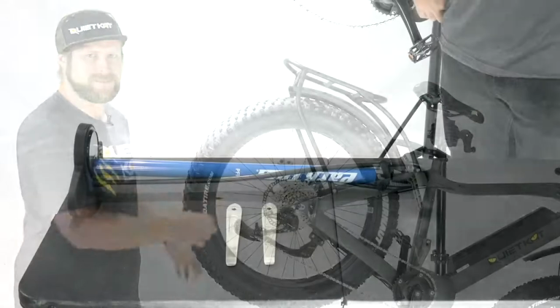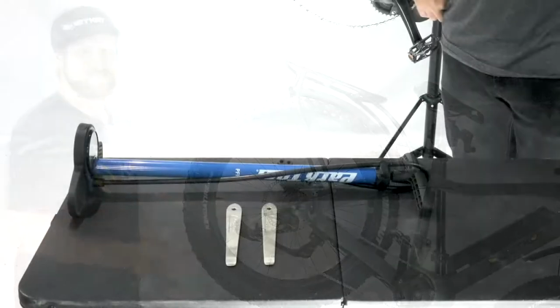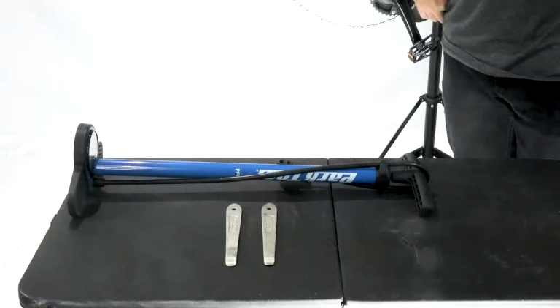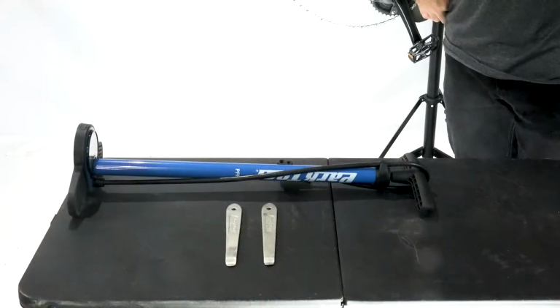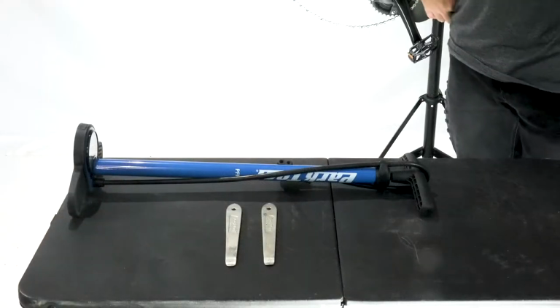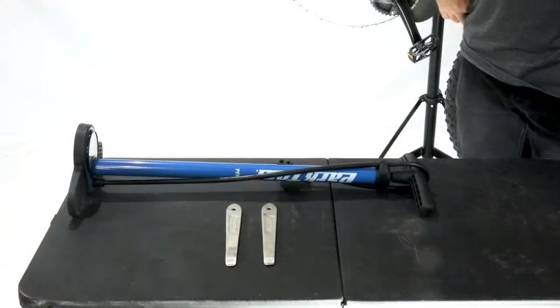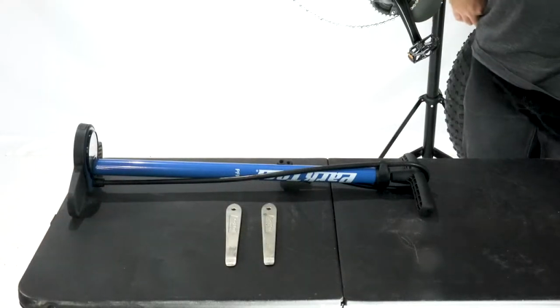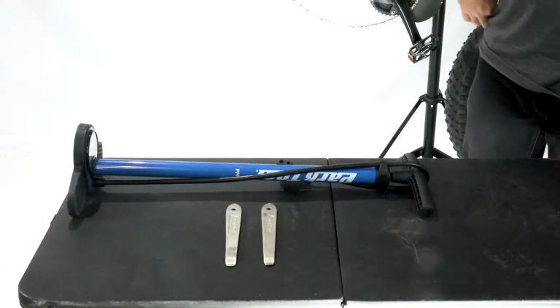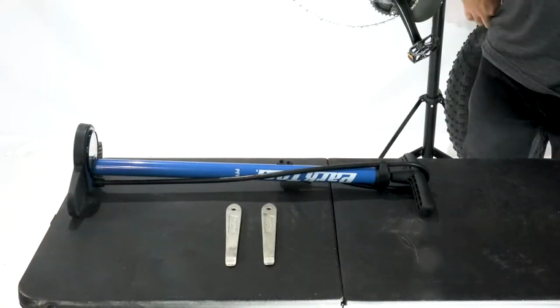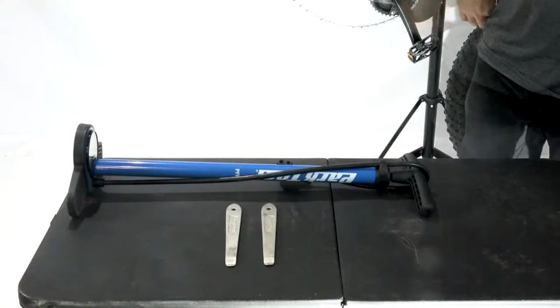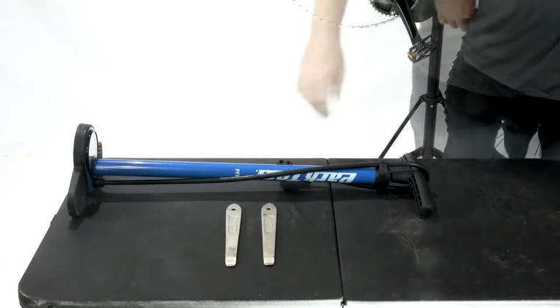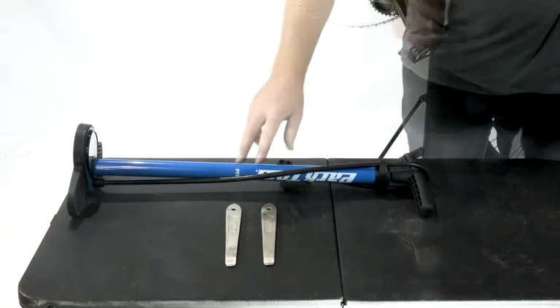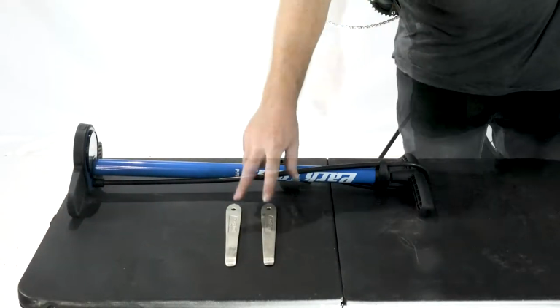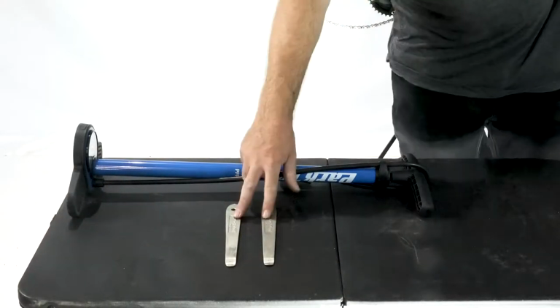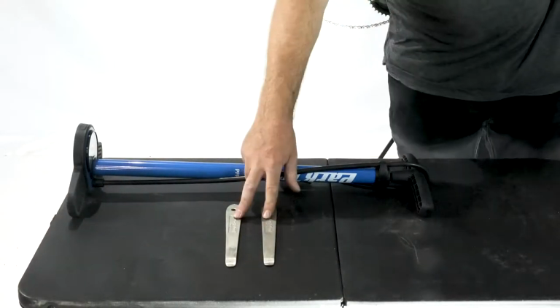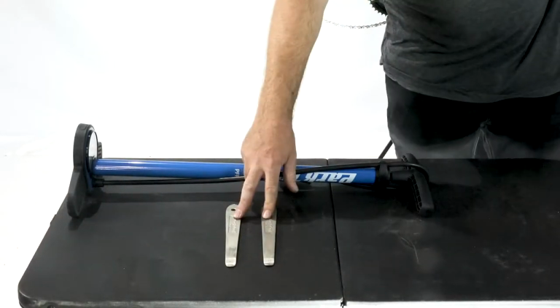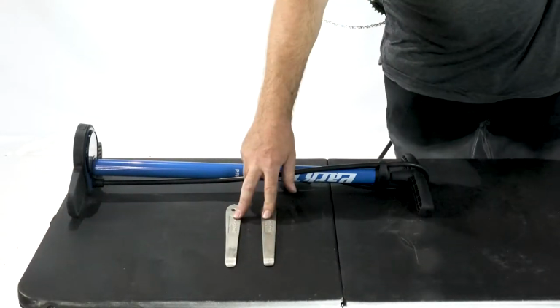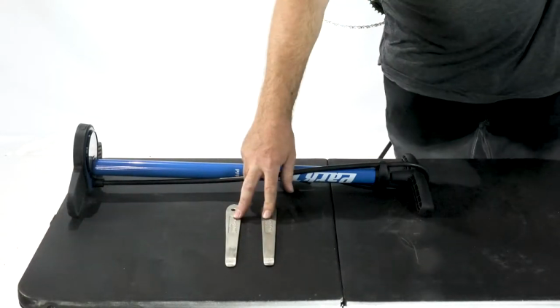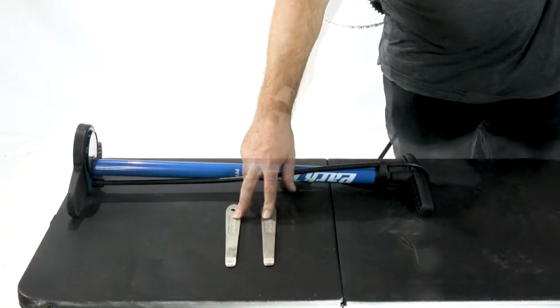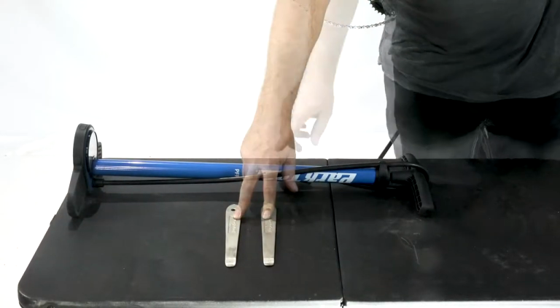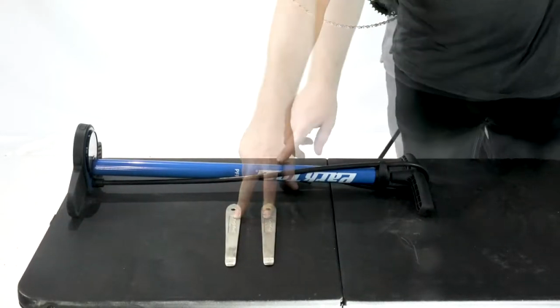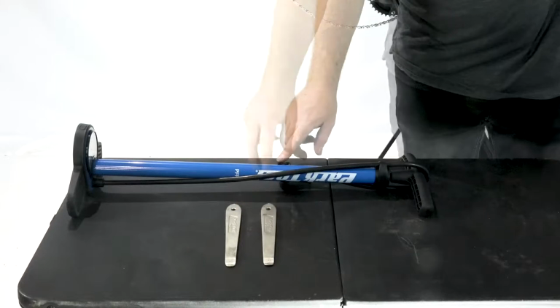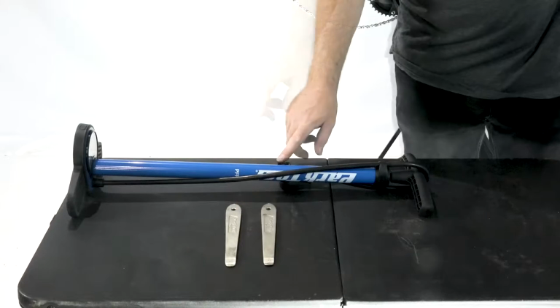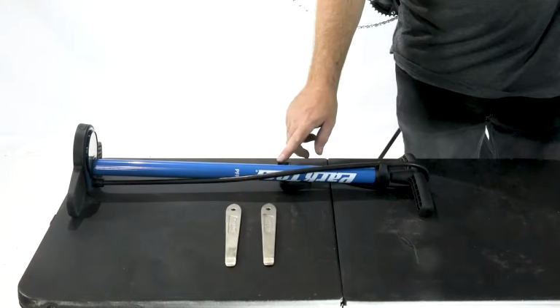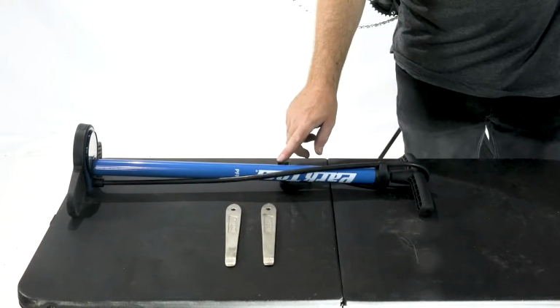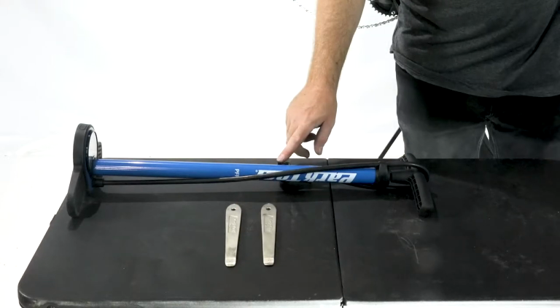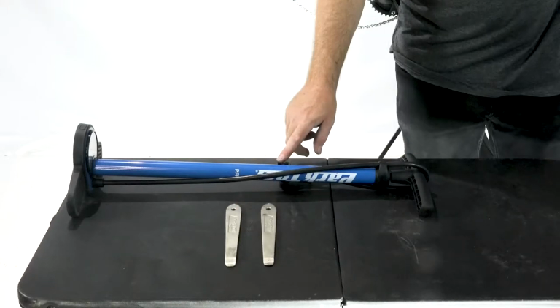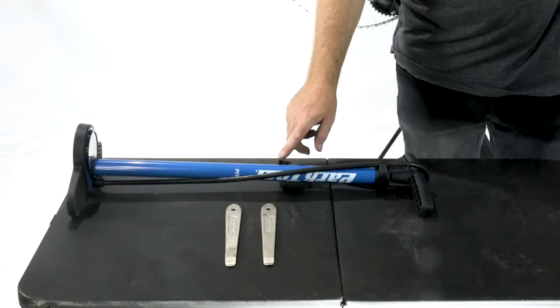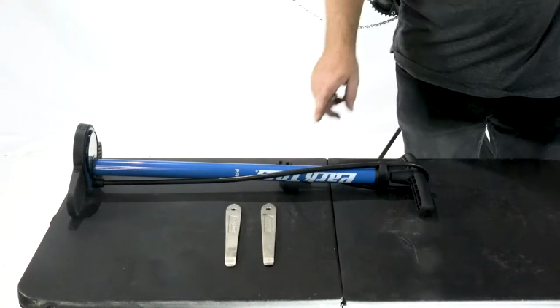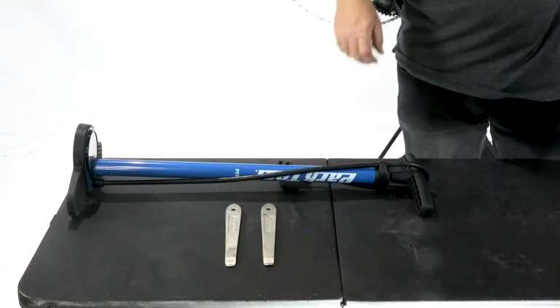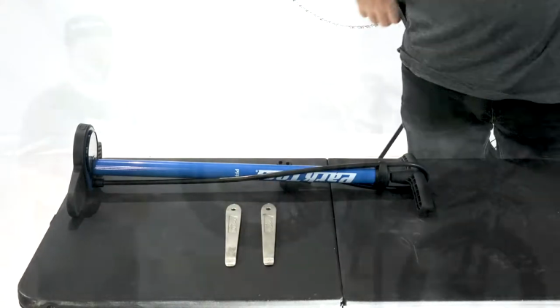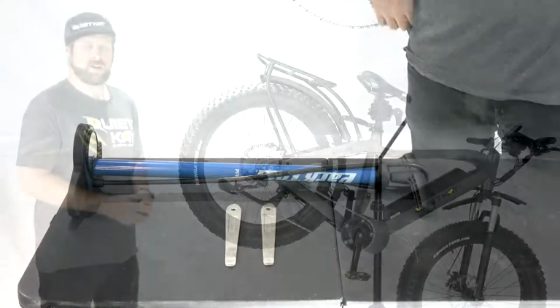The tools you will need to change a tire are a set of tire irons and a standard bicycle pump with a Schrader valve.